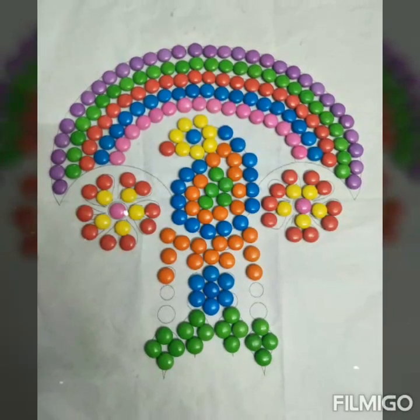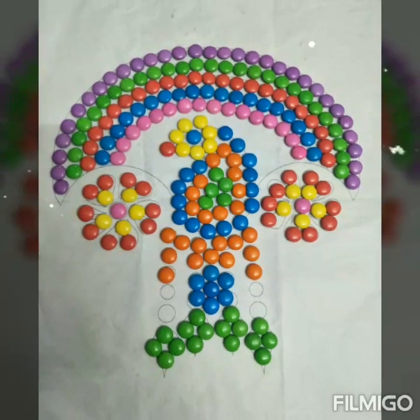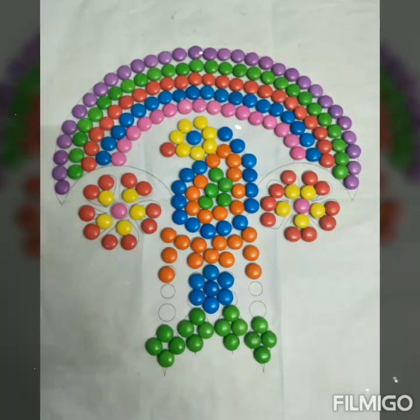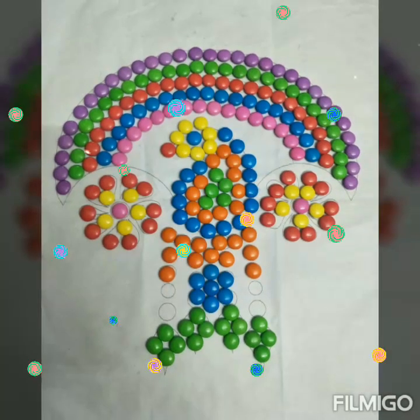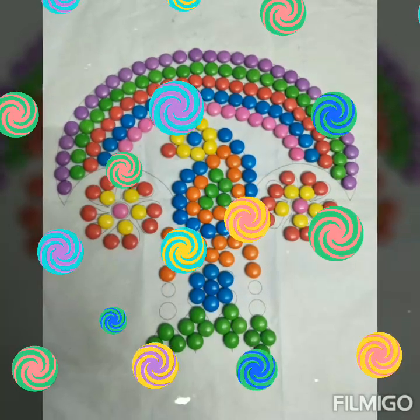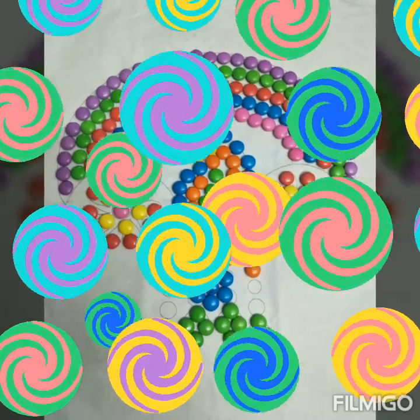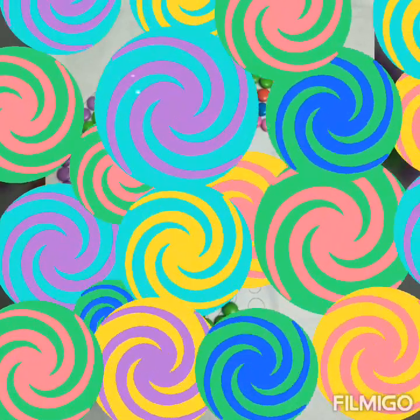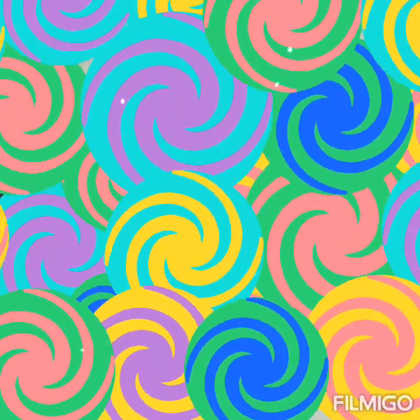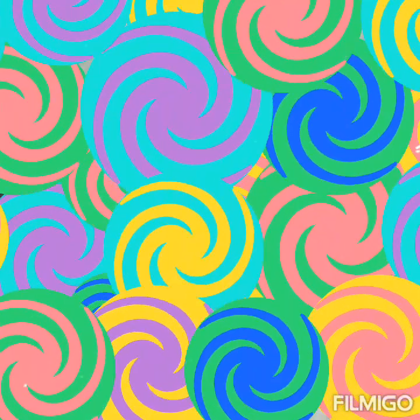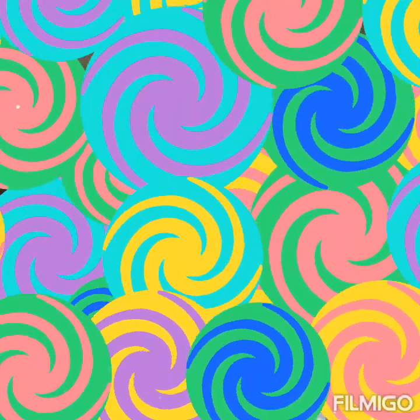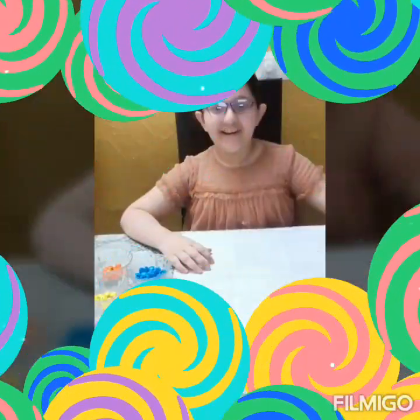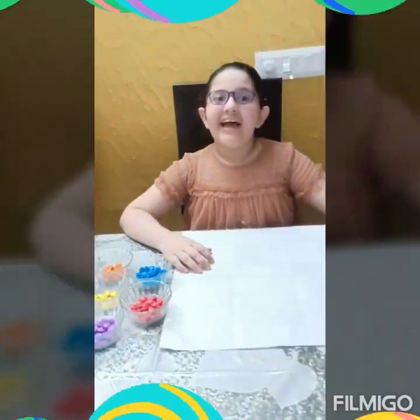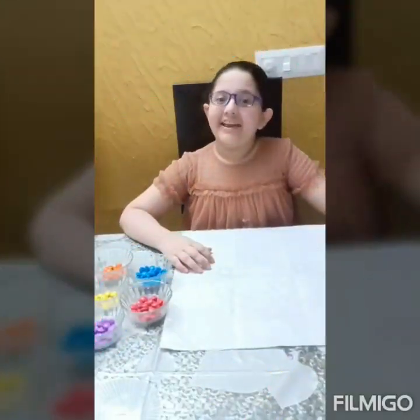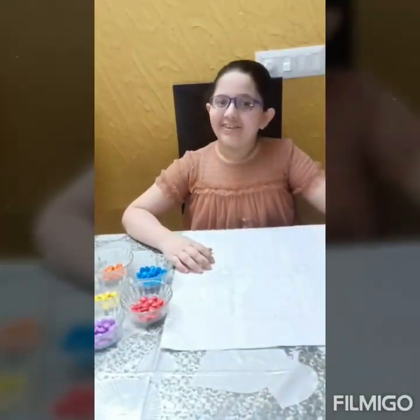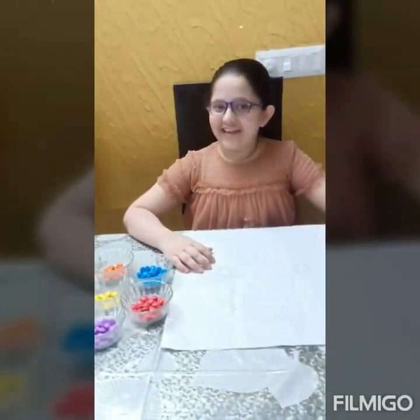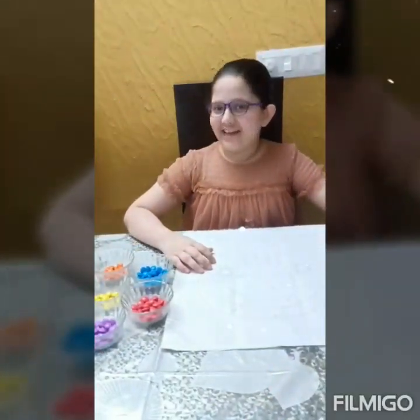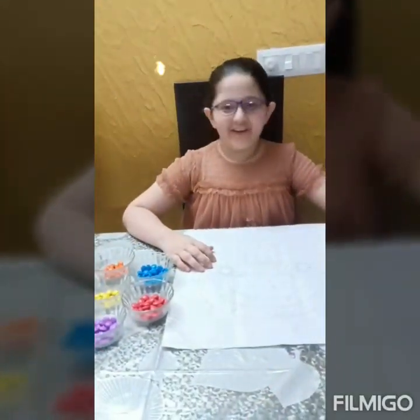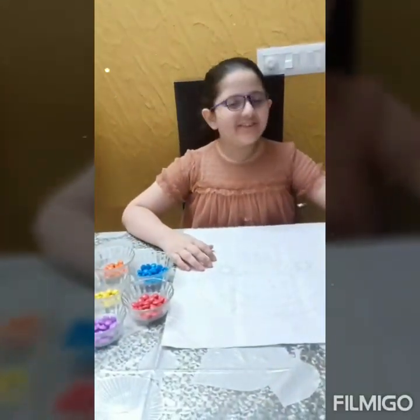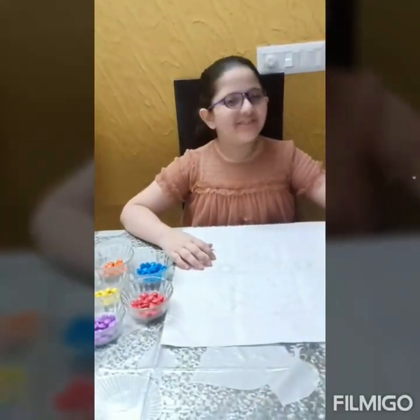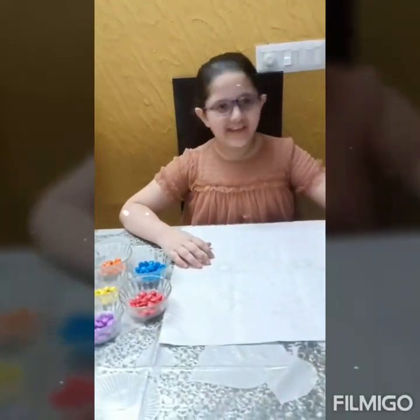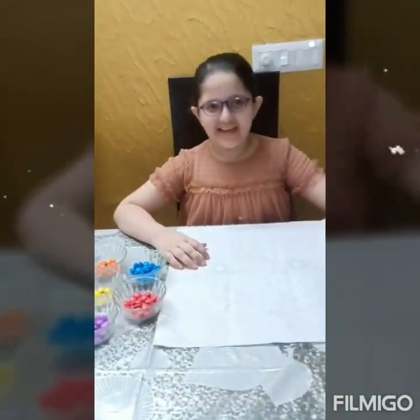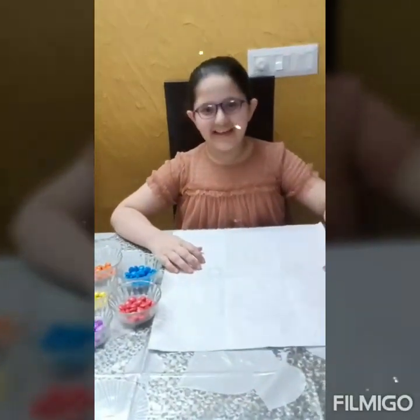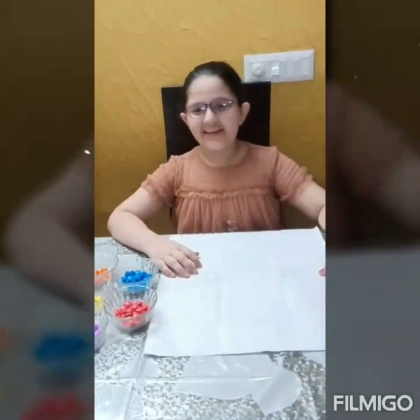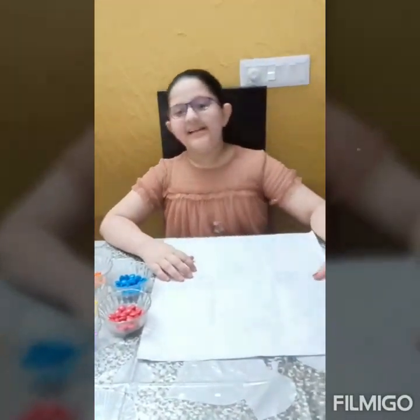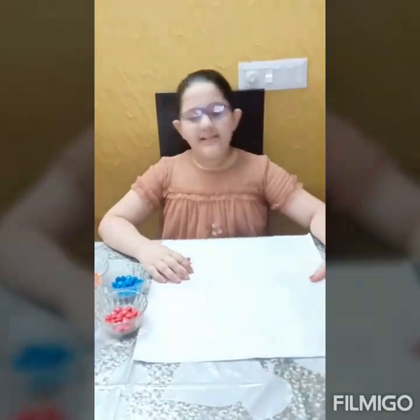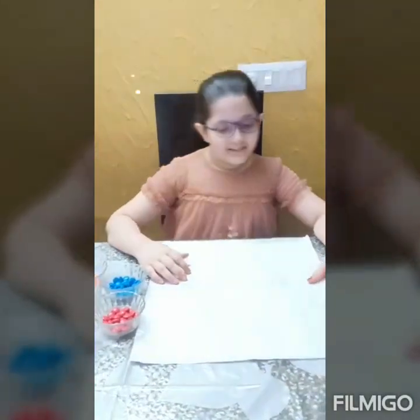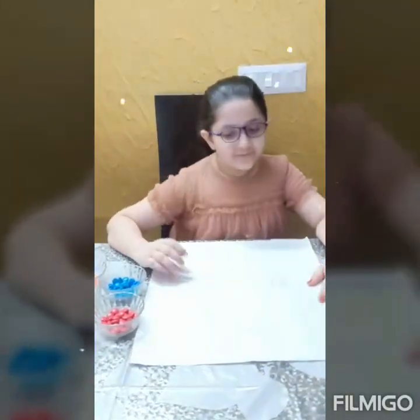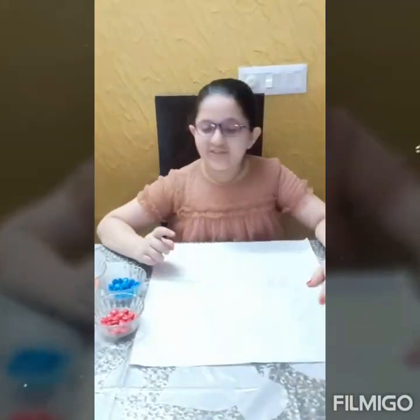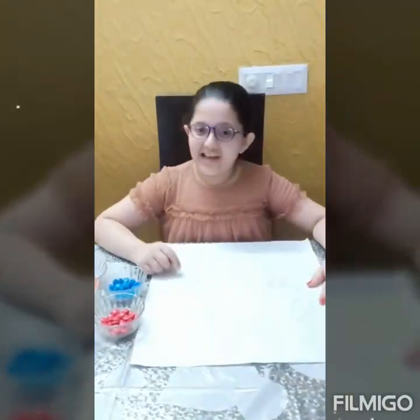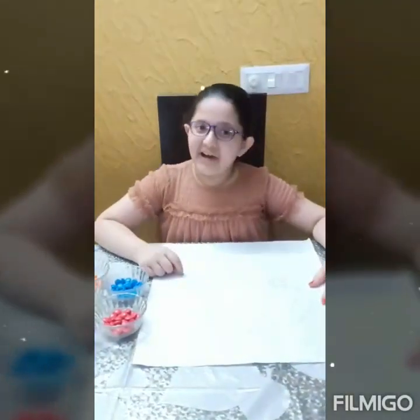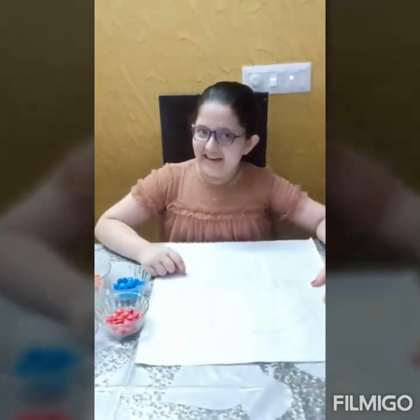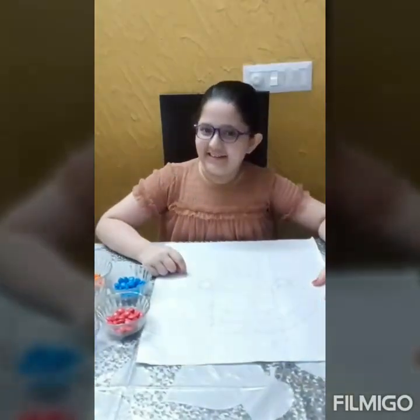Hello everyone, I am Zahra and today I am going to make jam art.